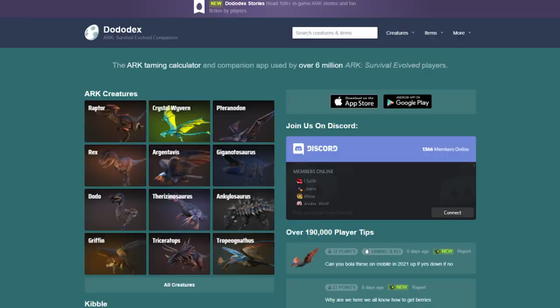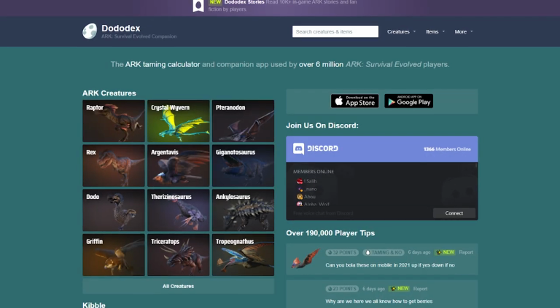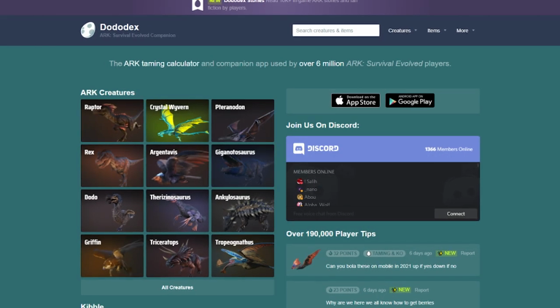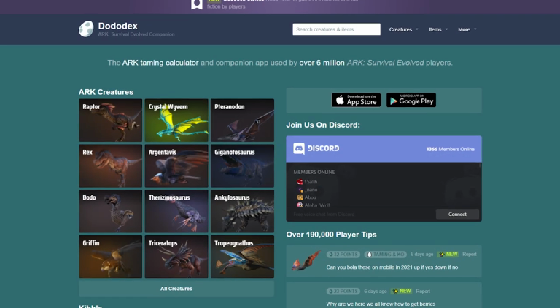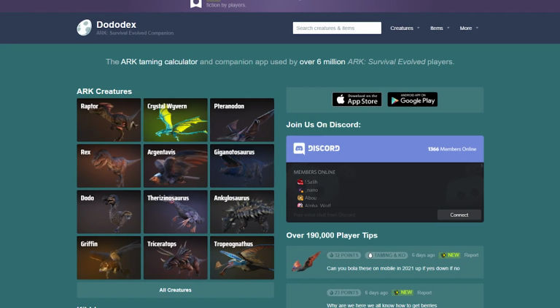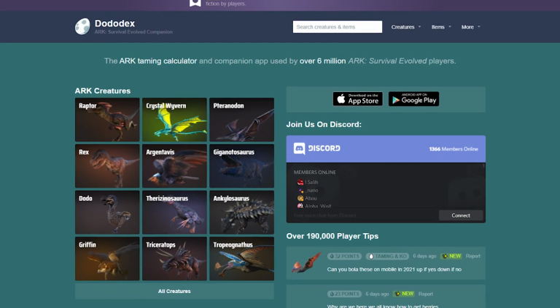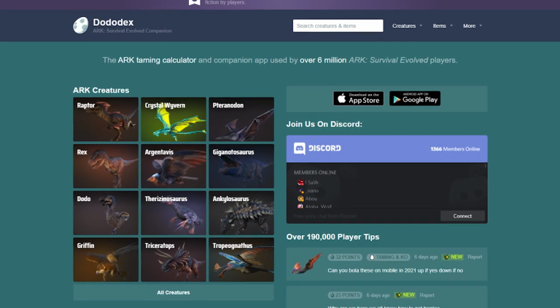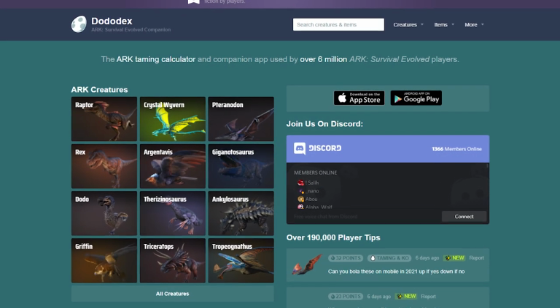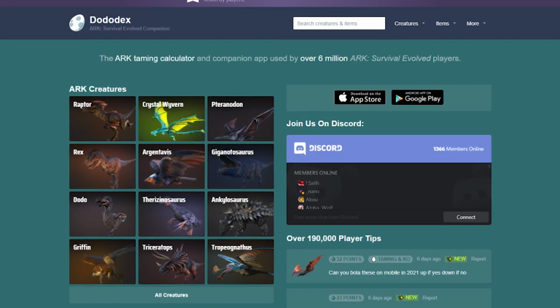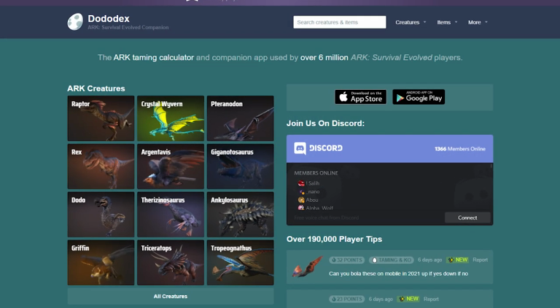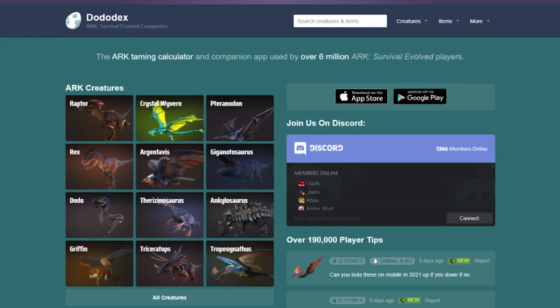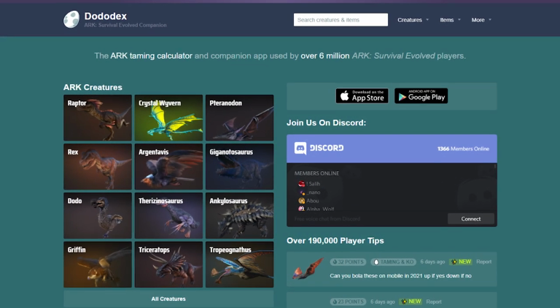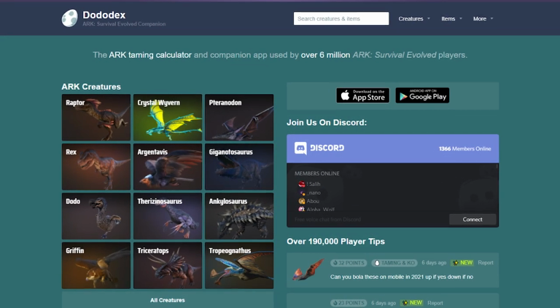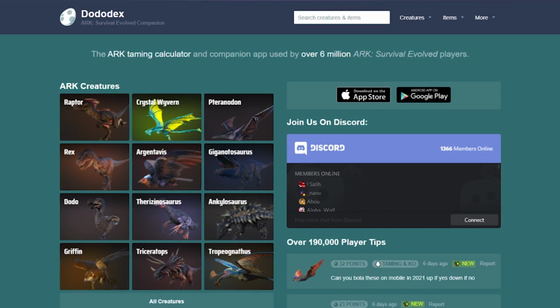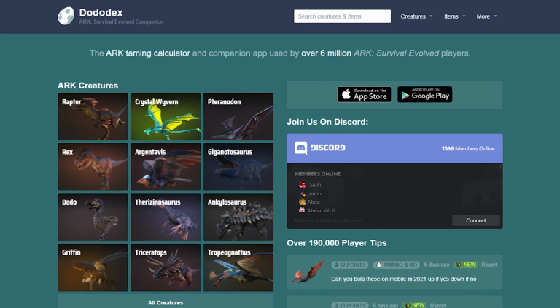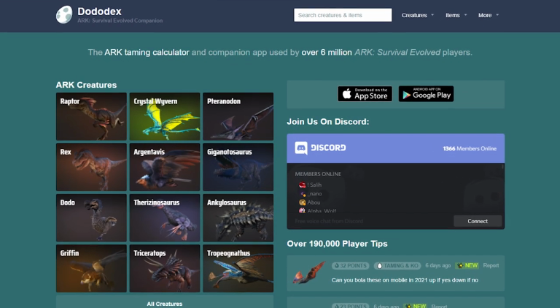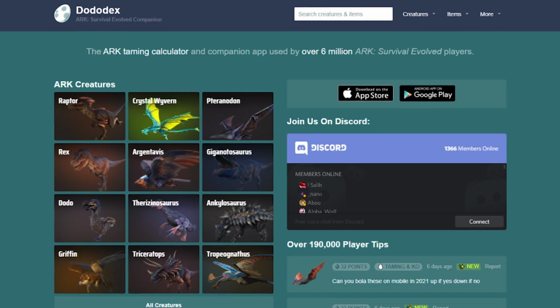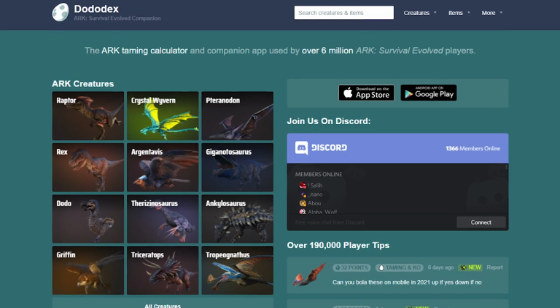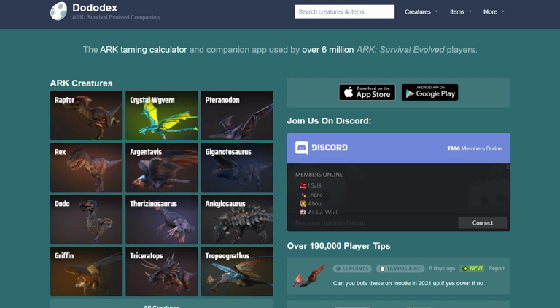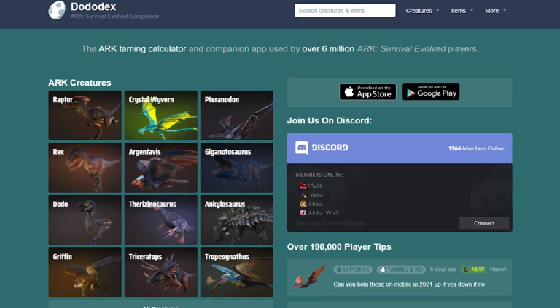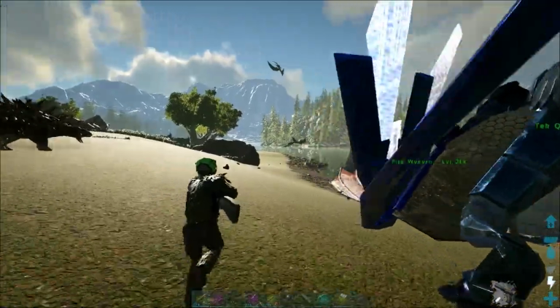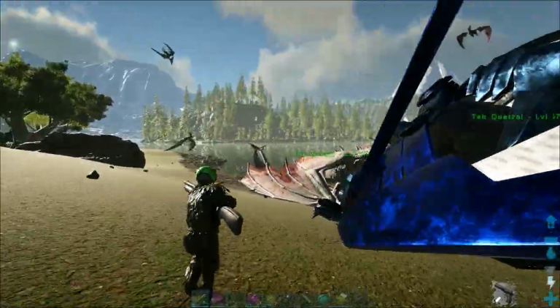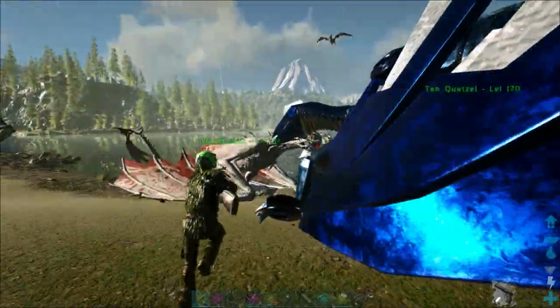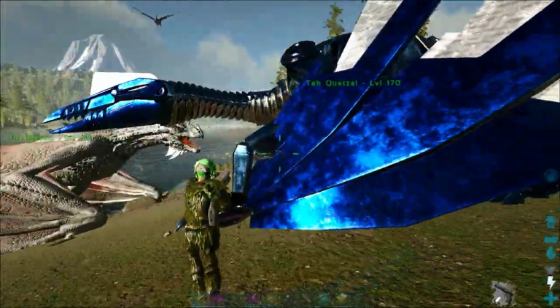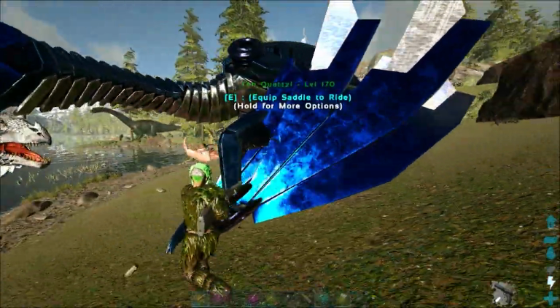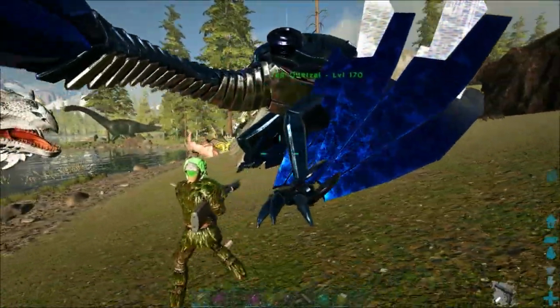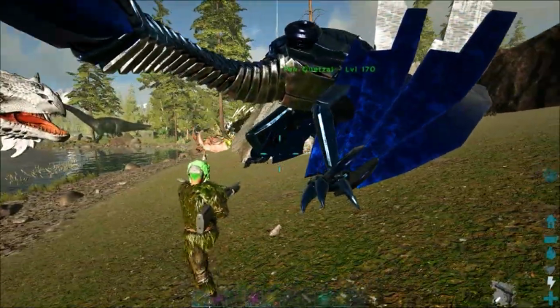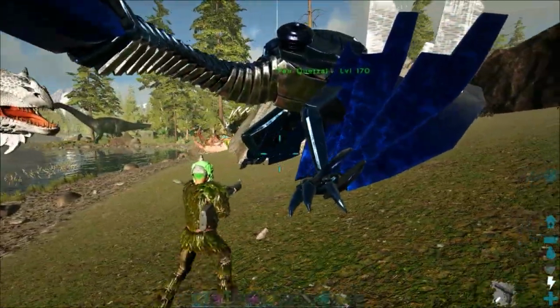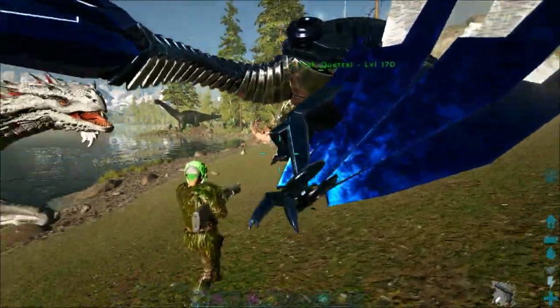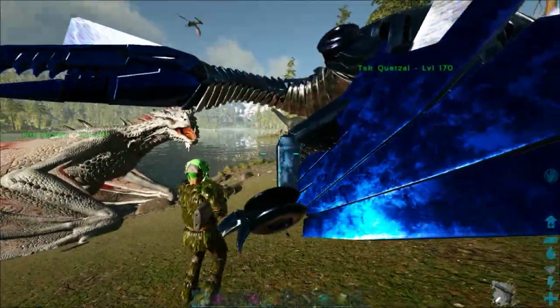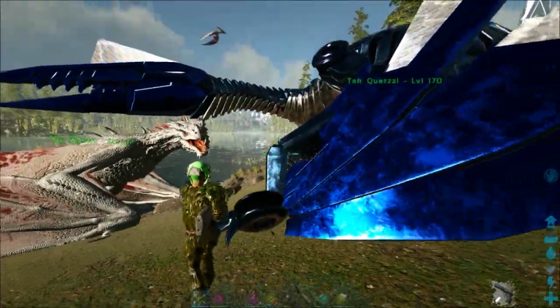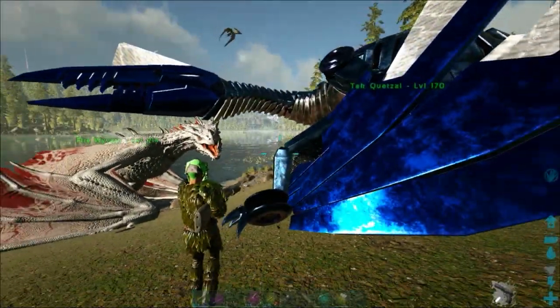I always recommend checking the taming calculator at dotodex.com to be properly prepared. Being one food short is the worst — don't regret it later.